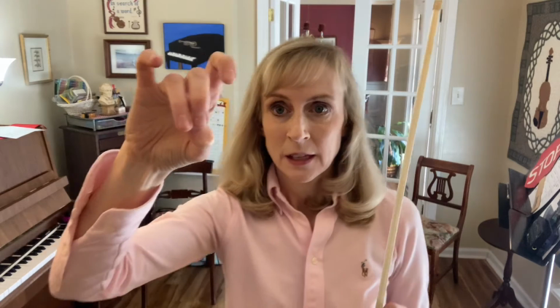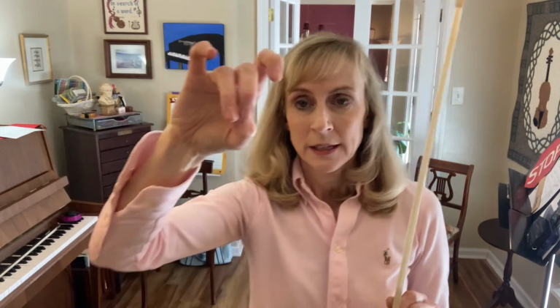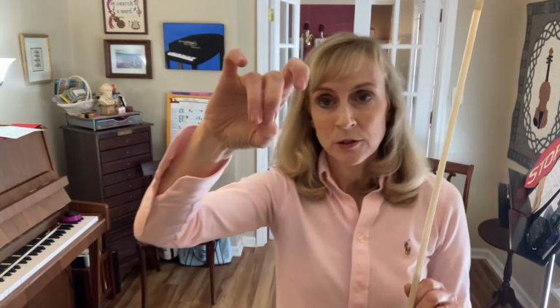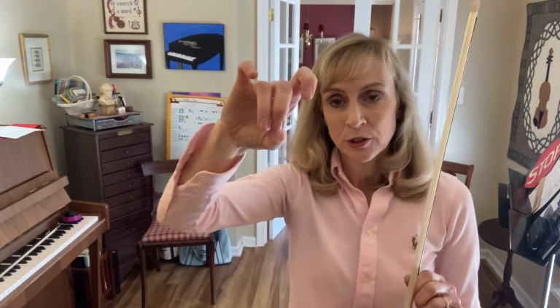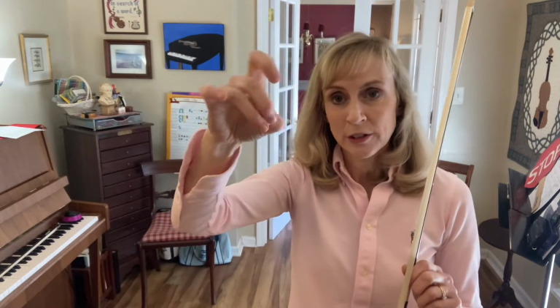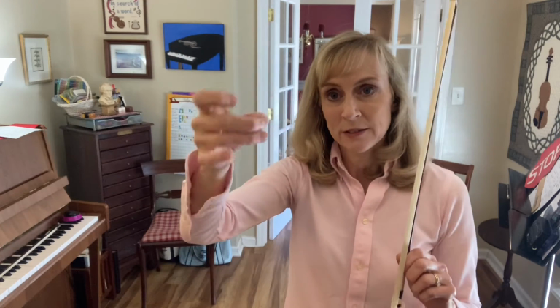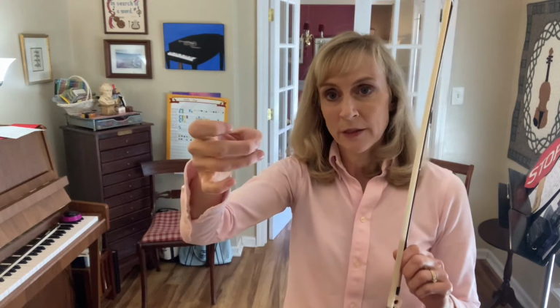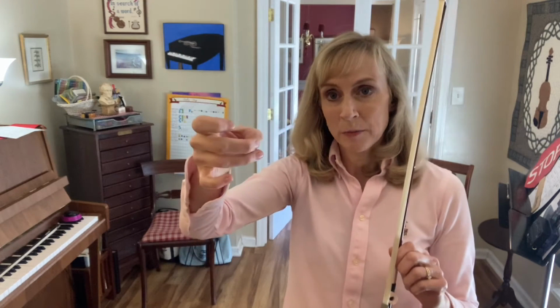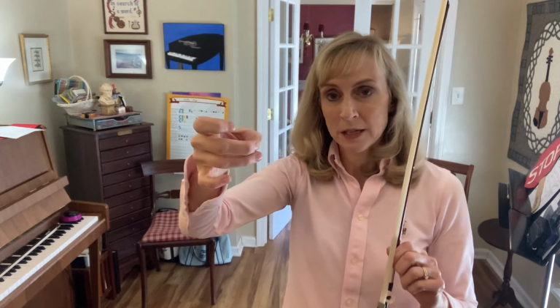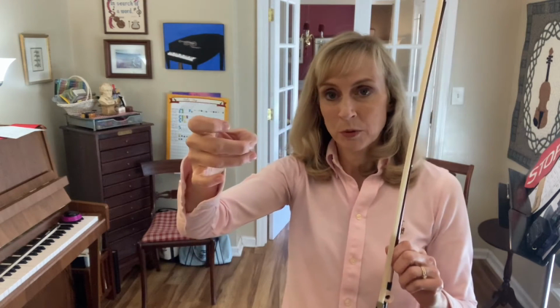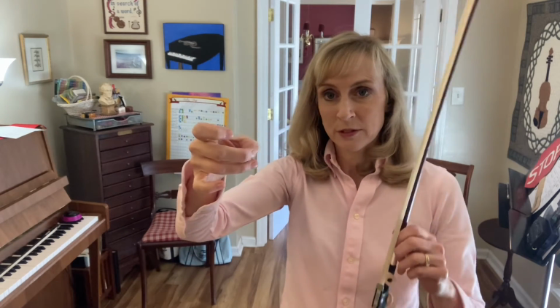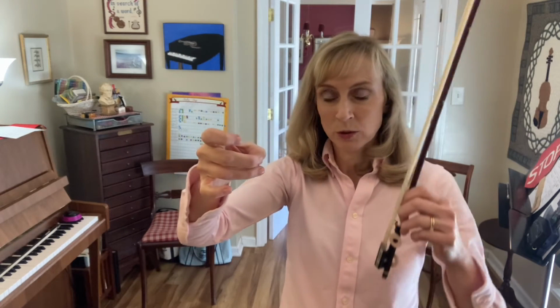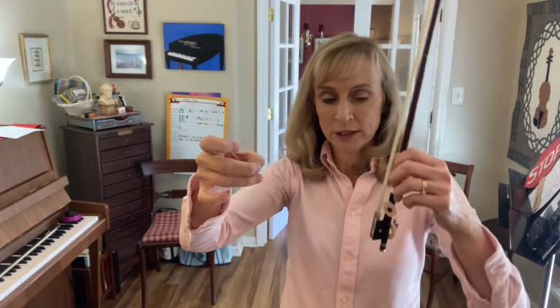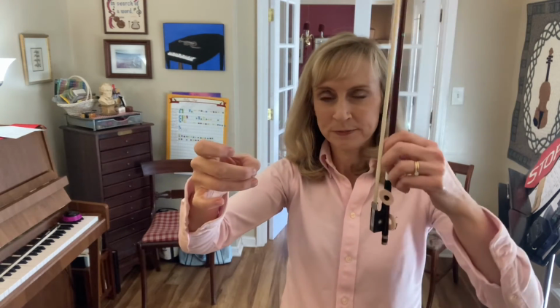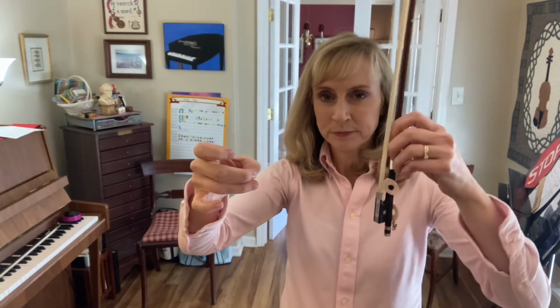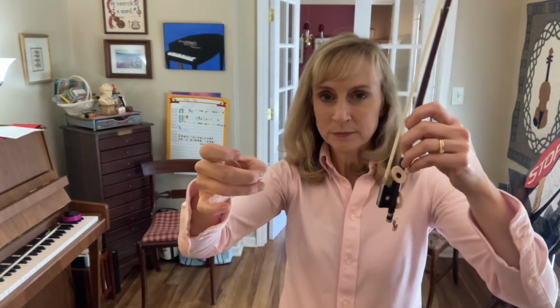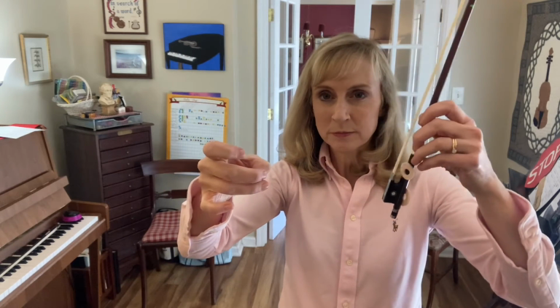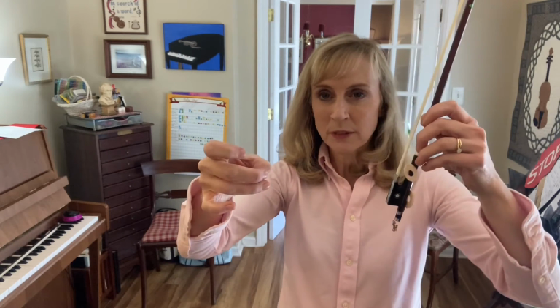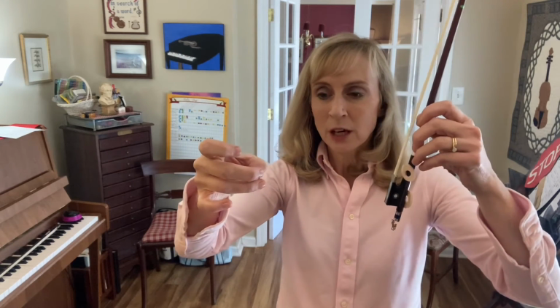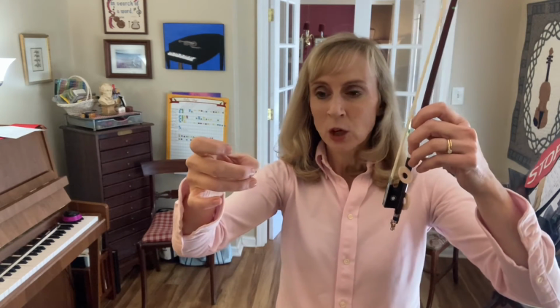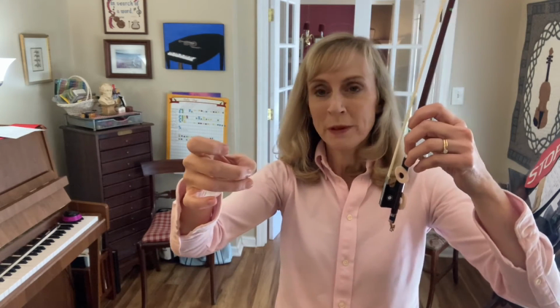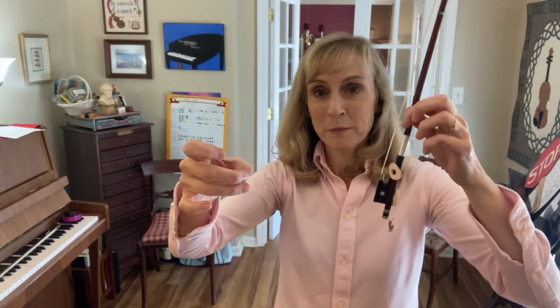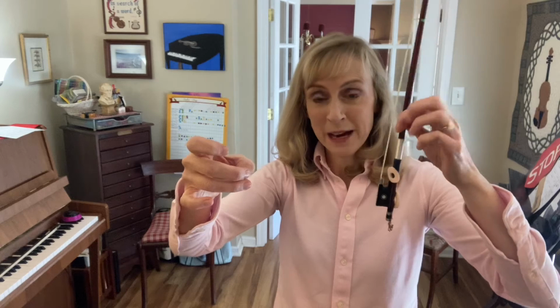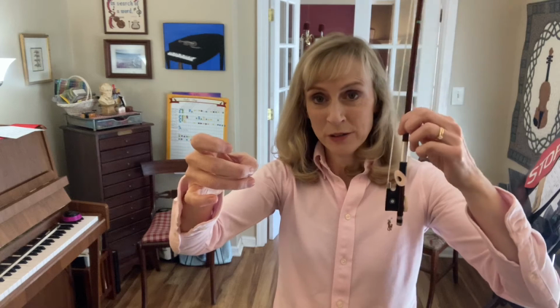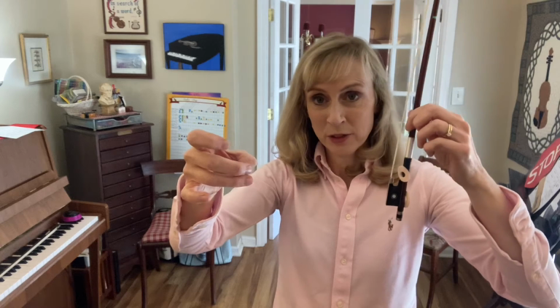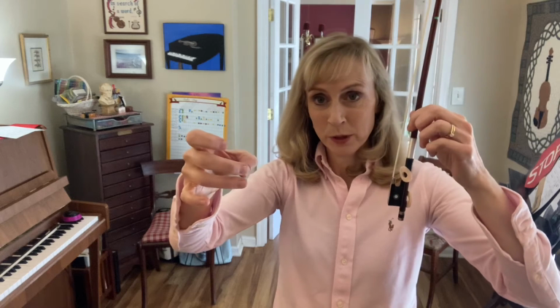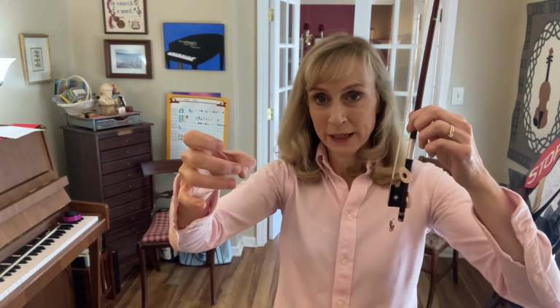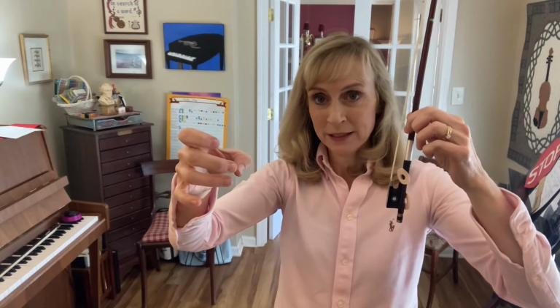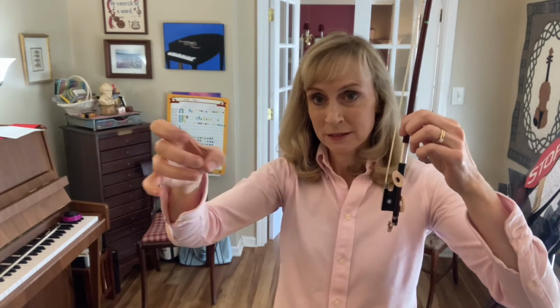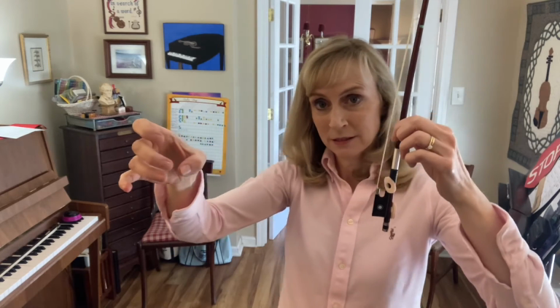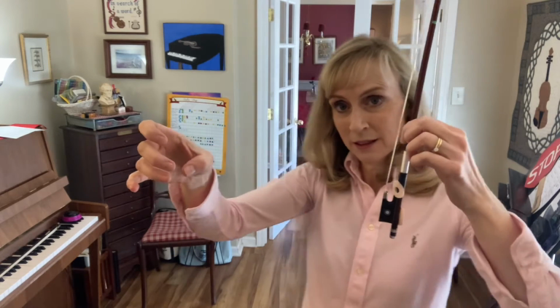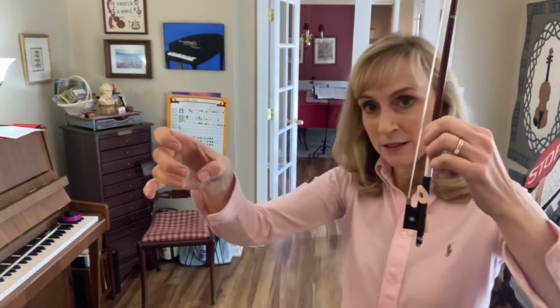Now turn your hand so that the pinky points at the floor. Open the mouth of the bow bunny like this.